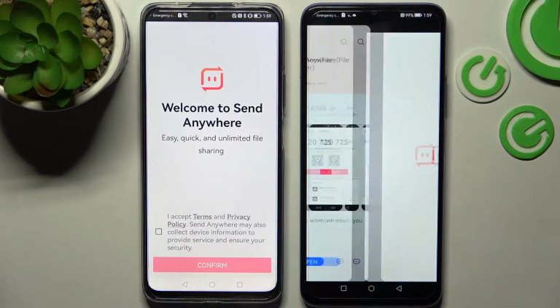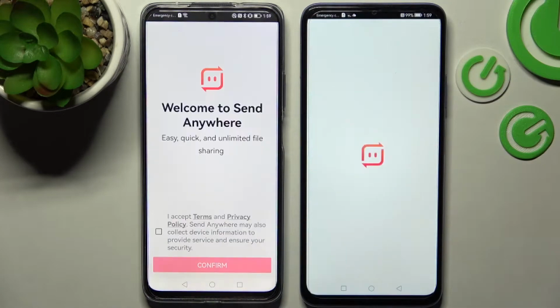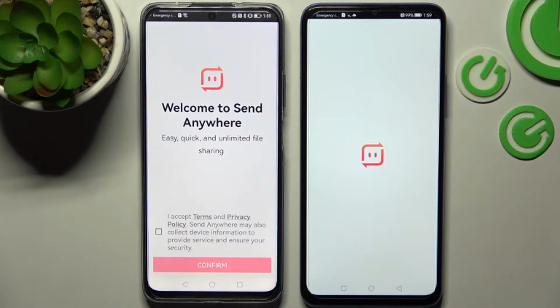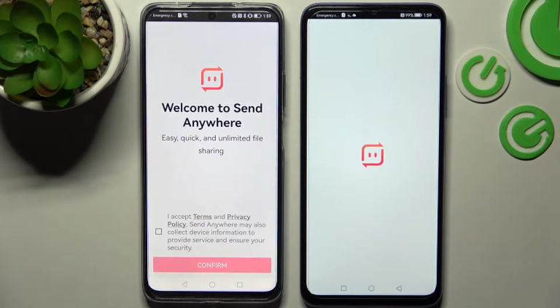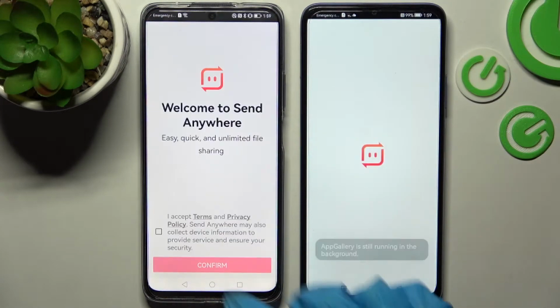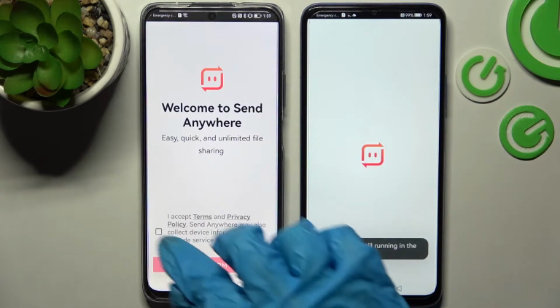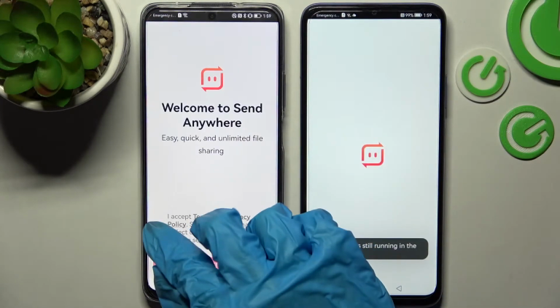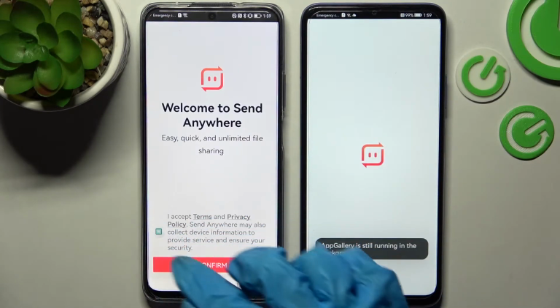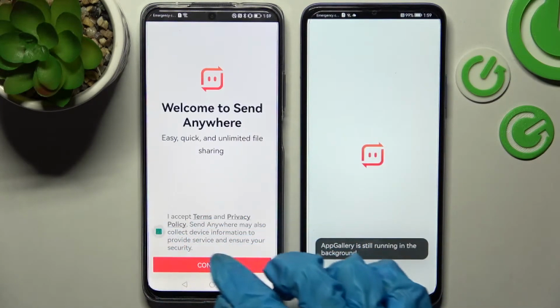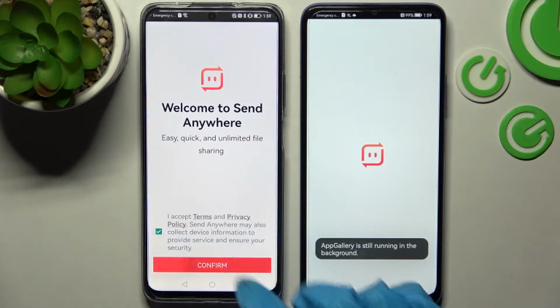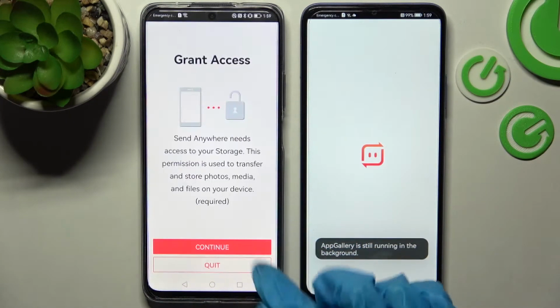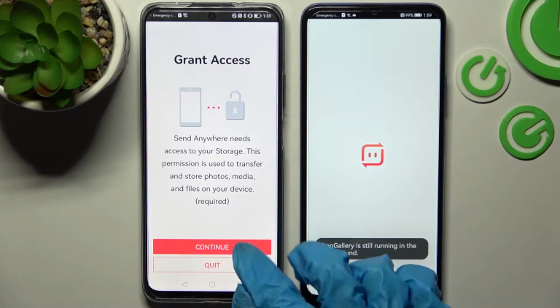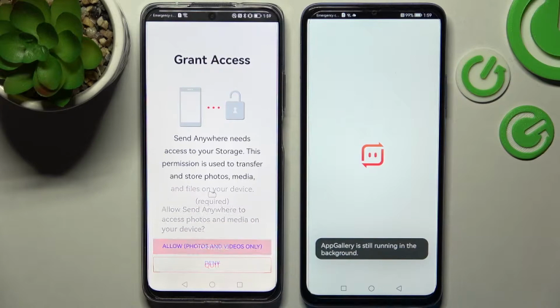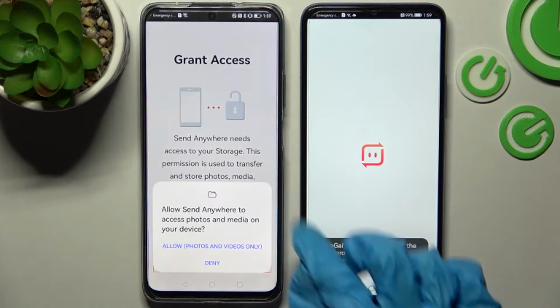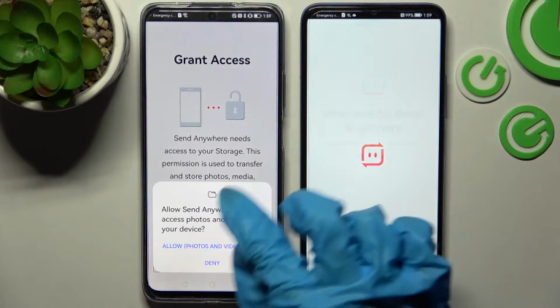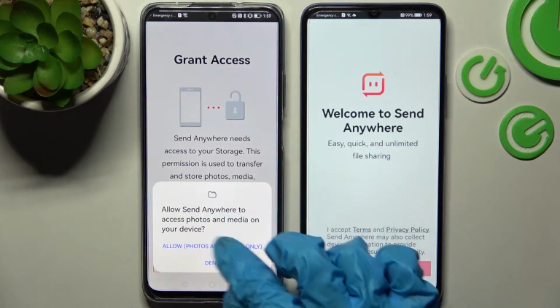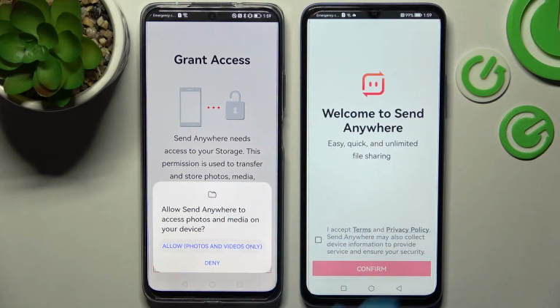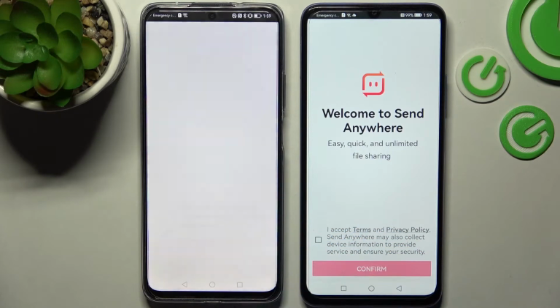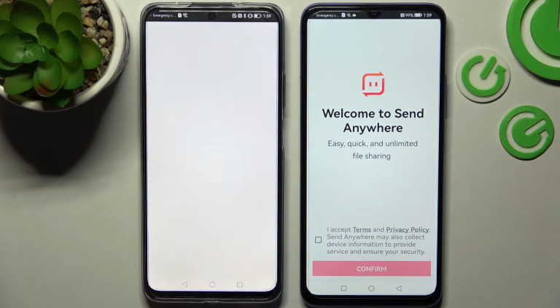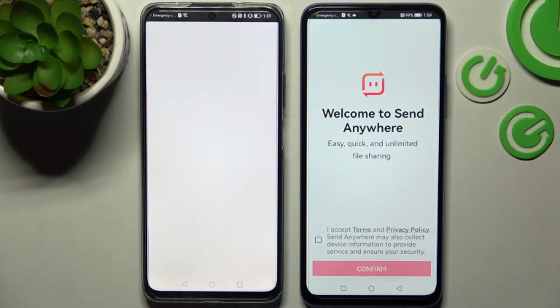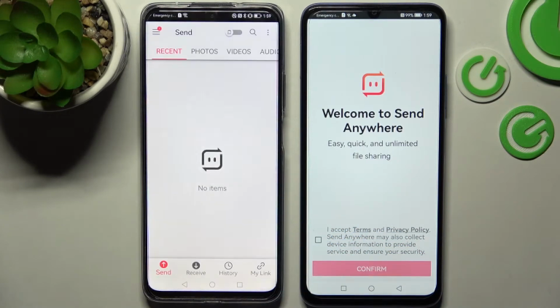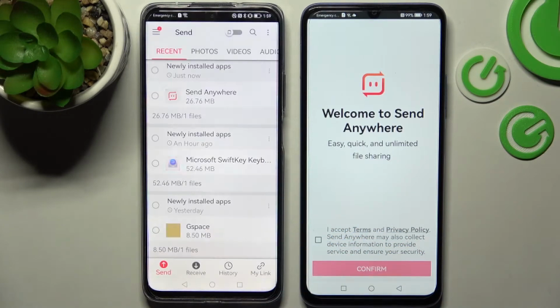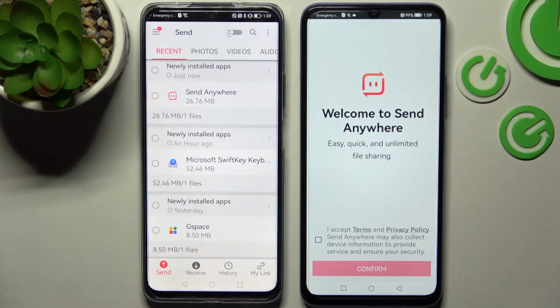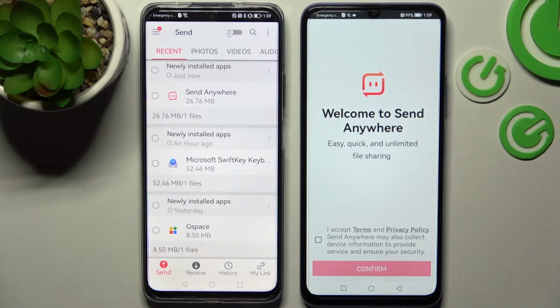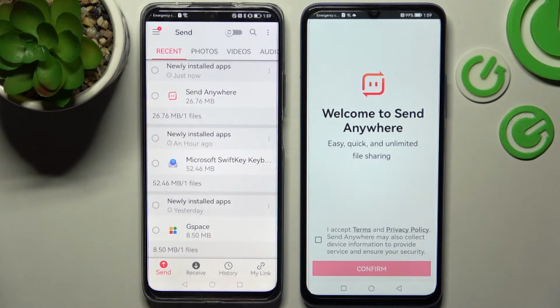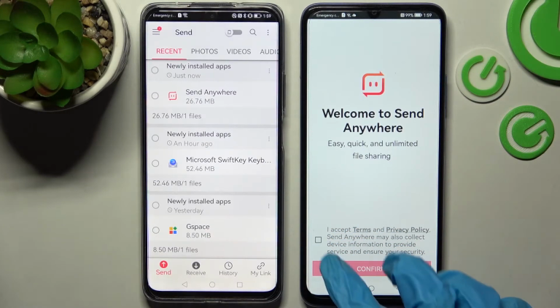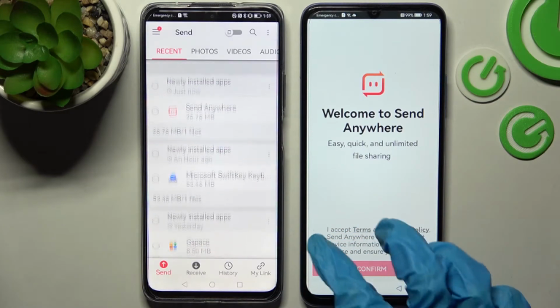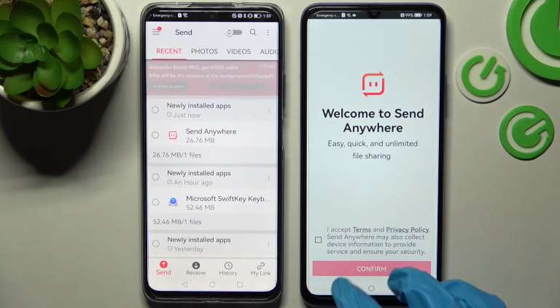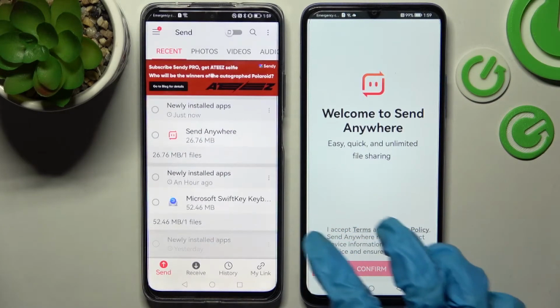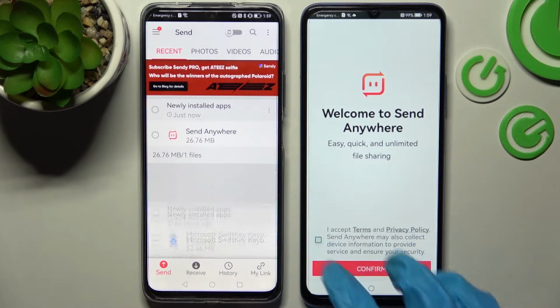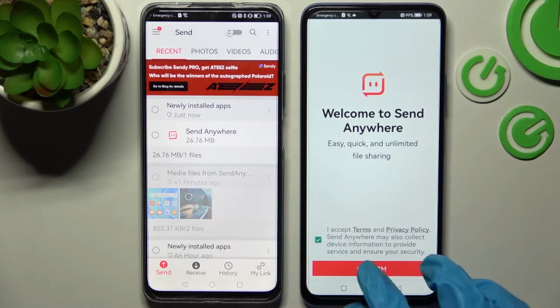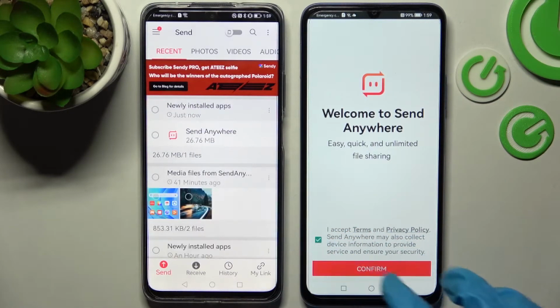Now you need to choose 'I accept', confirm, continue, and allow. Then do the same on the other device.